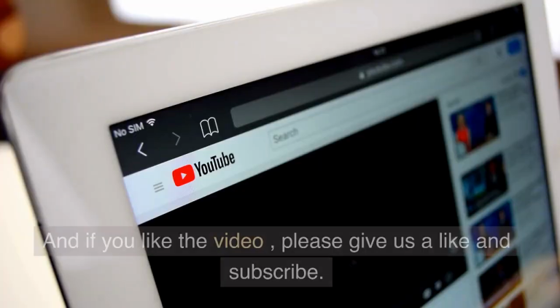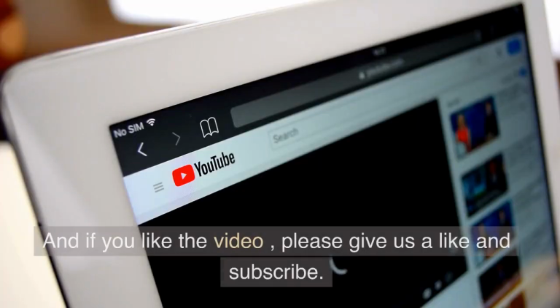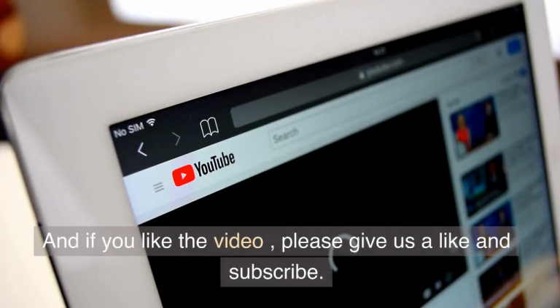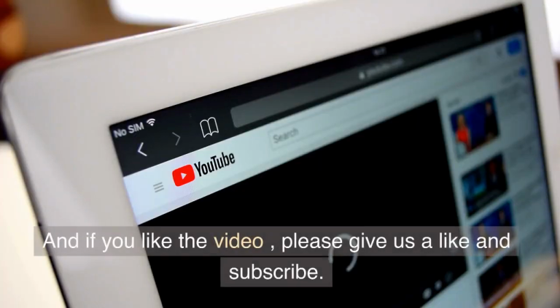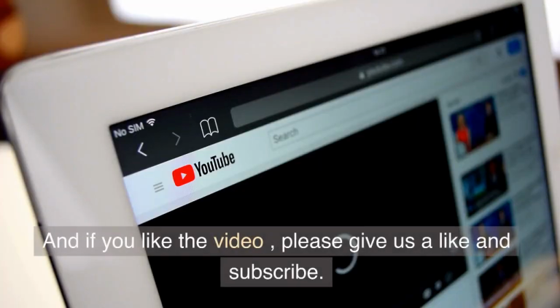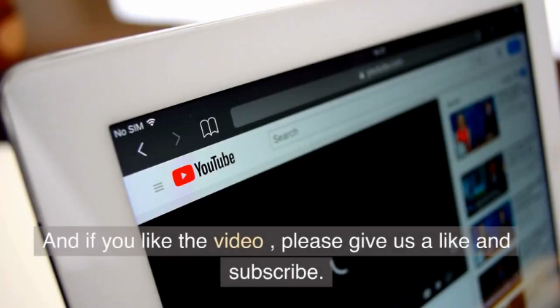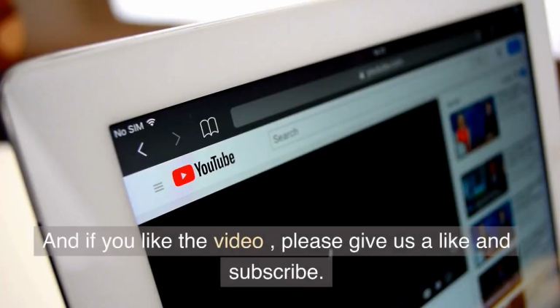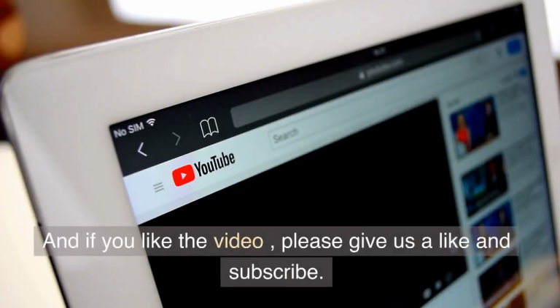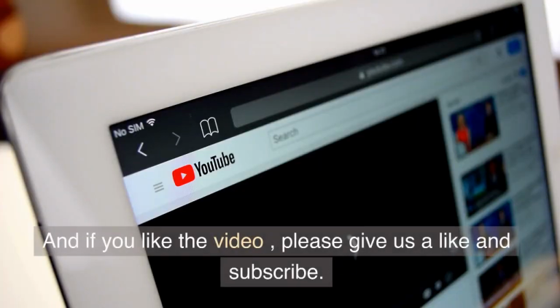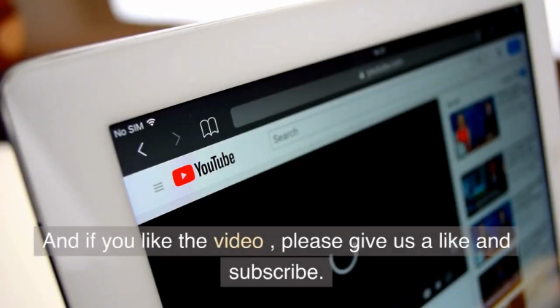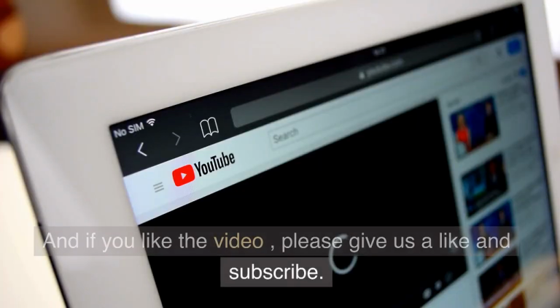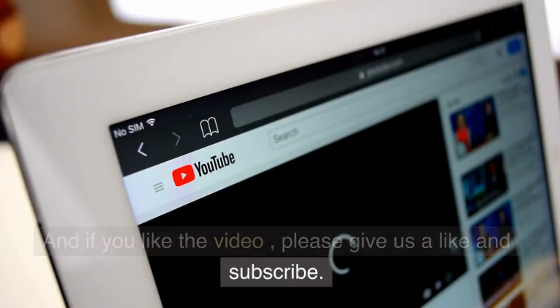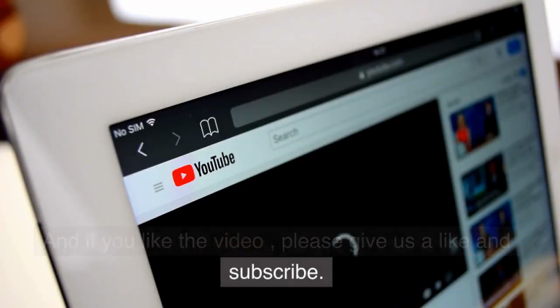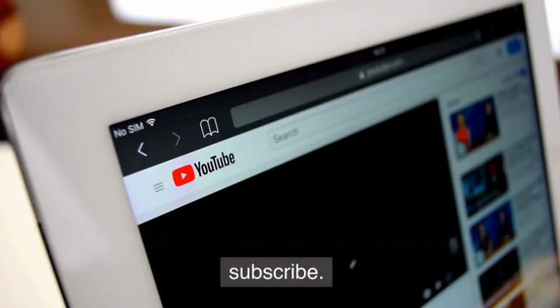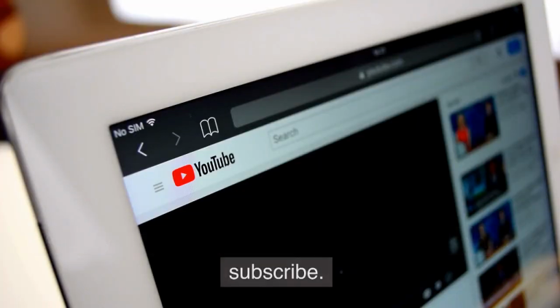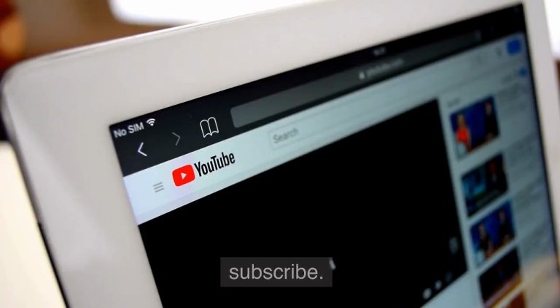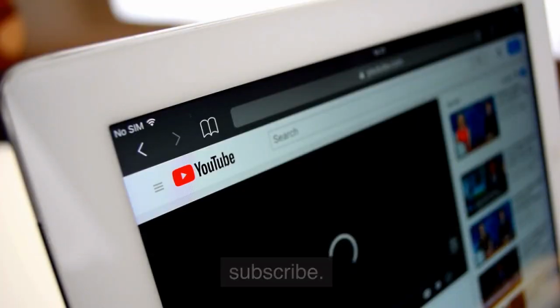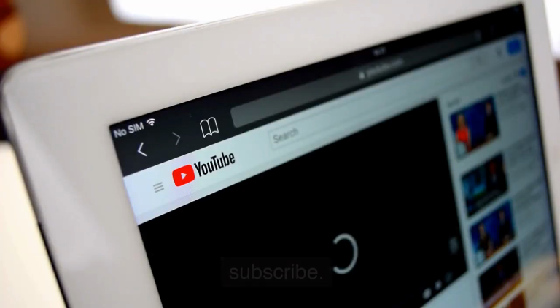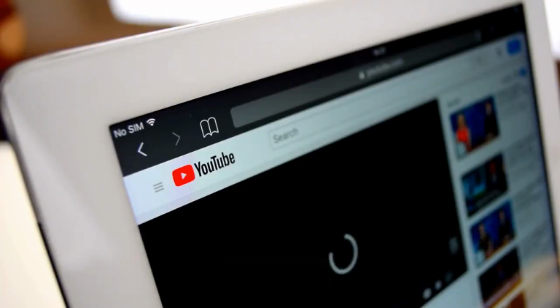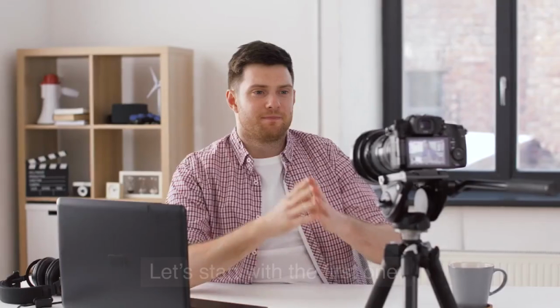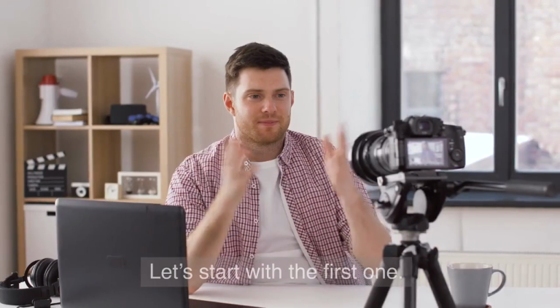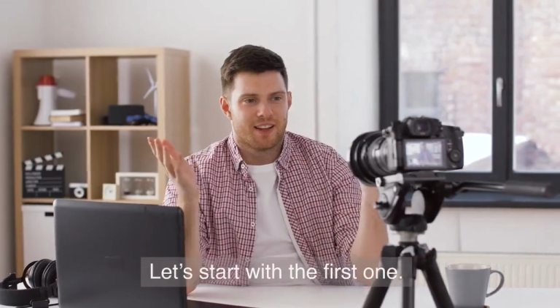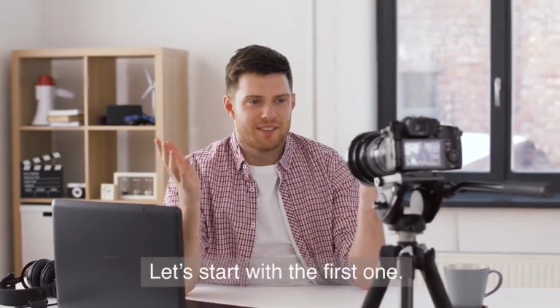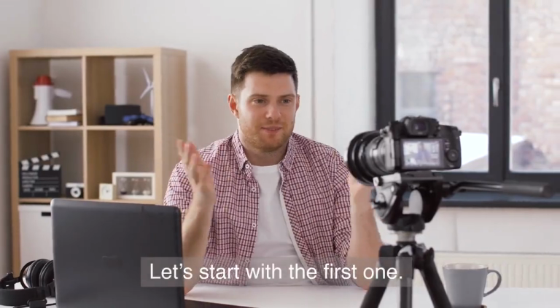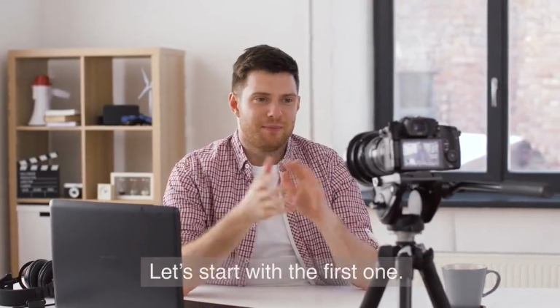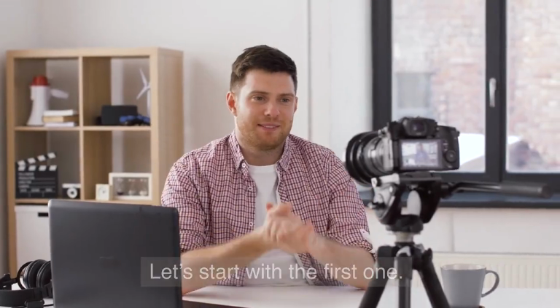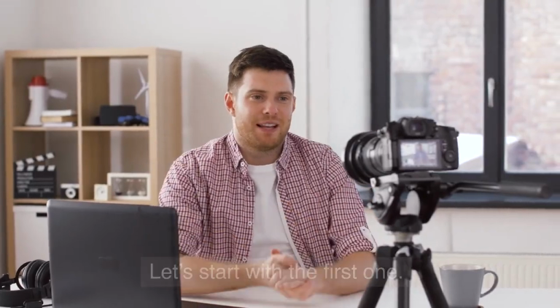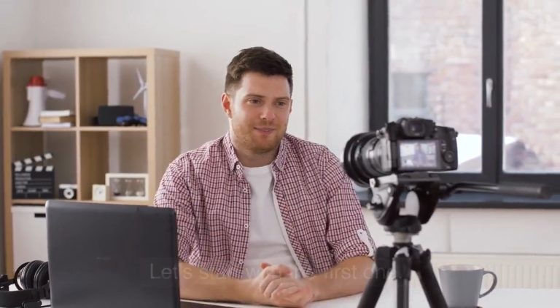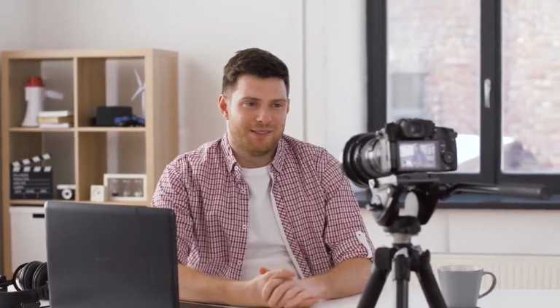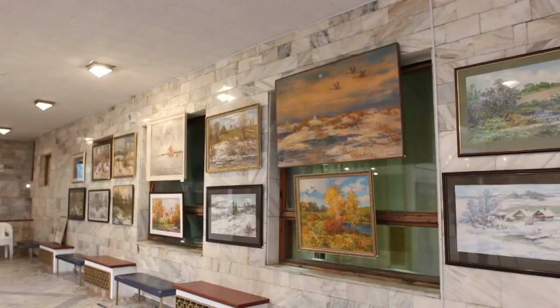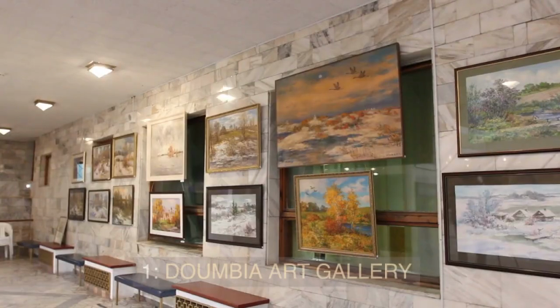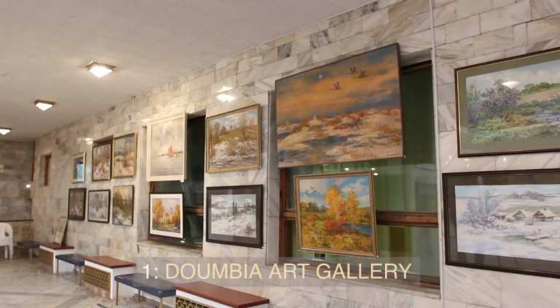And if you like the video, please give us a like and subscribe. Let's start with the first one.